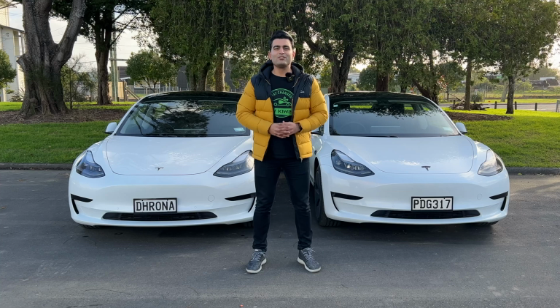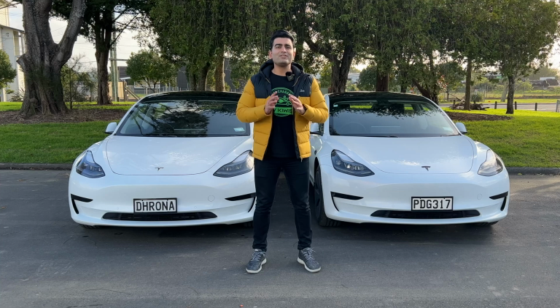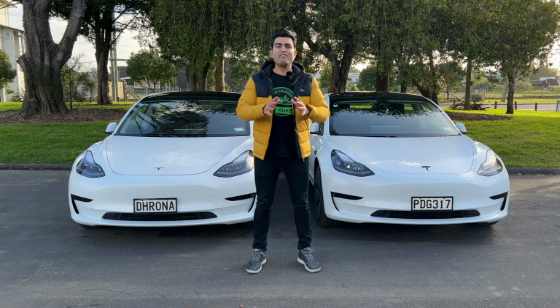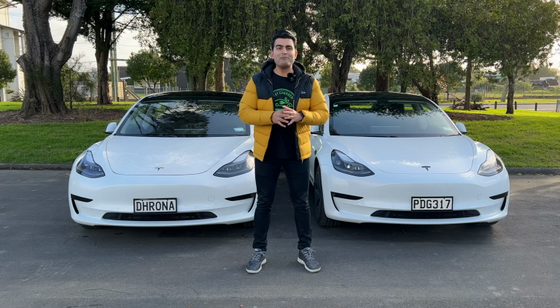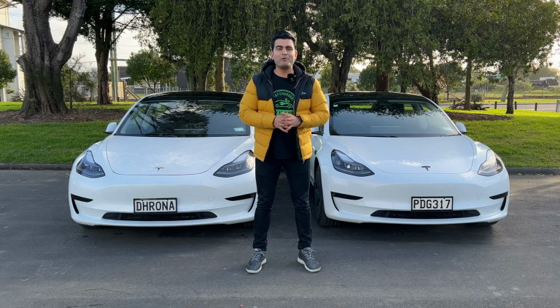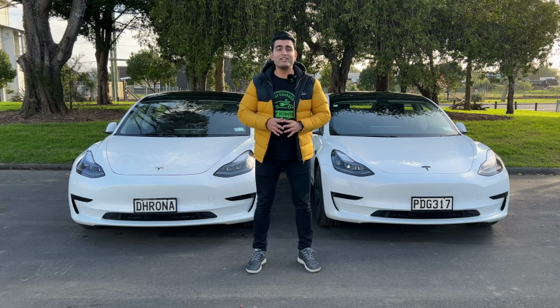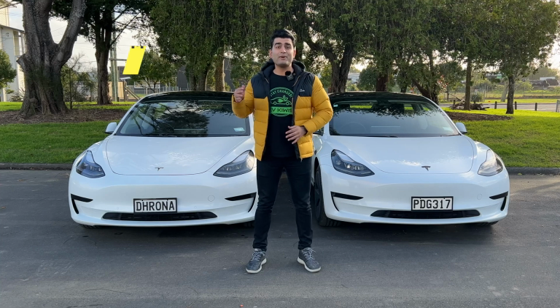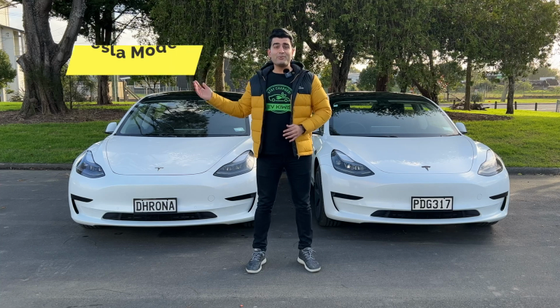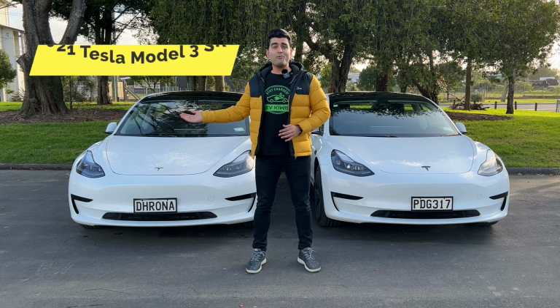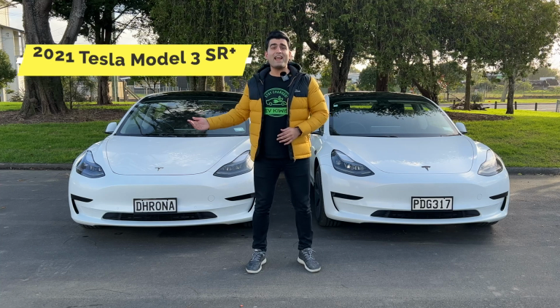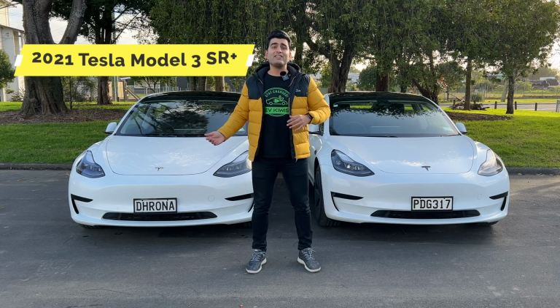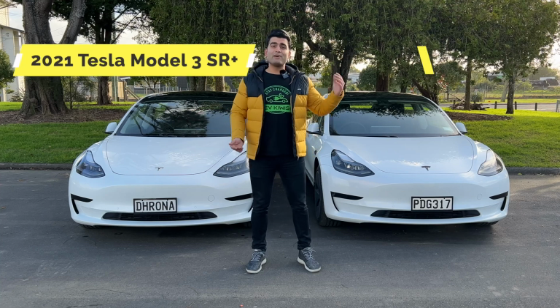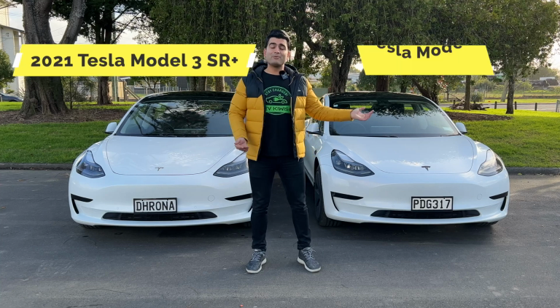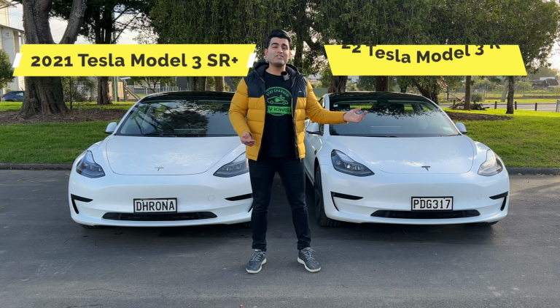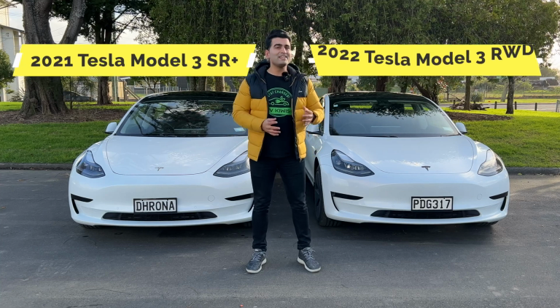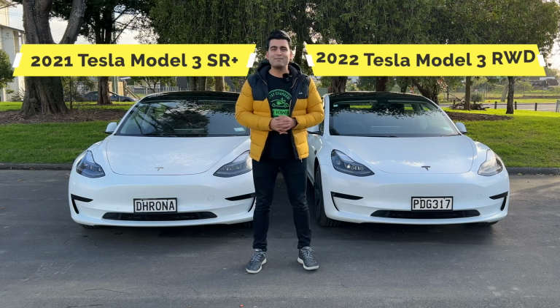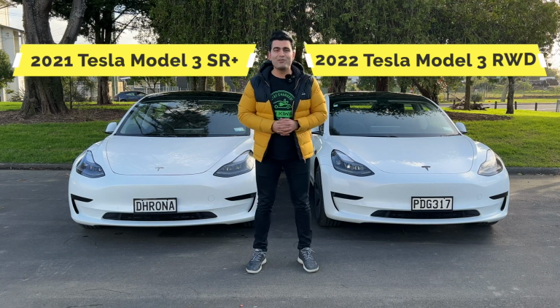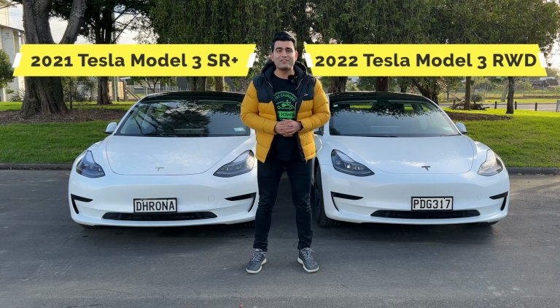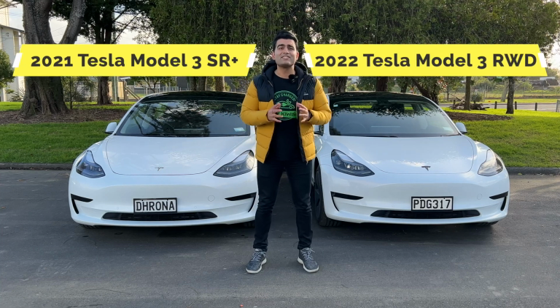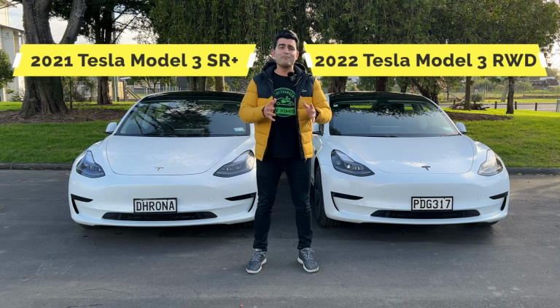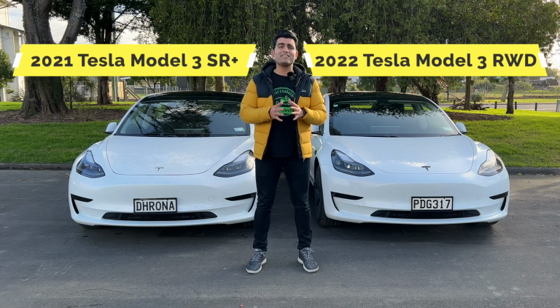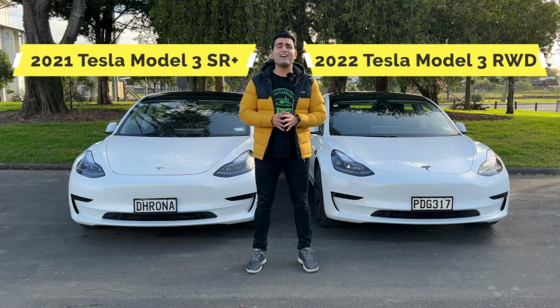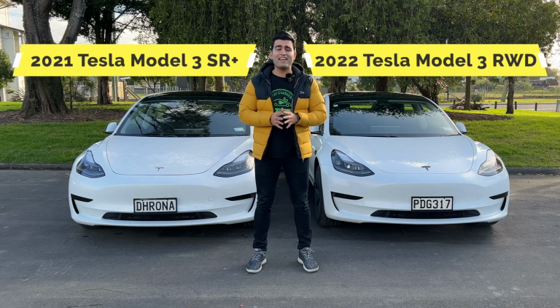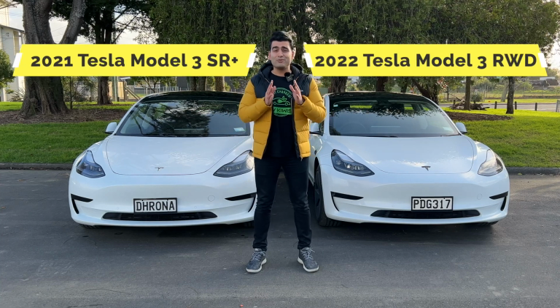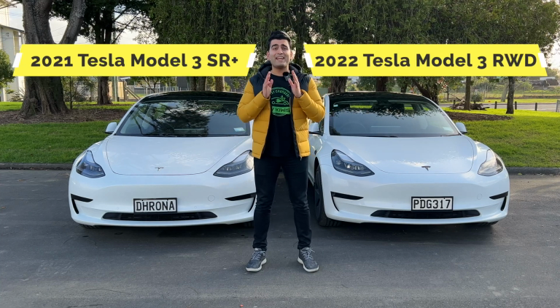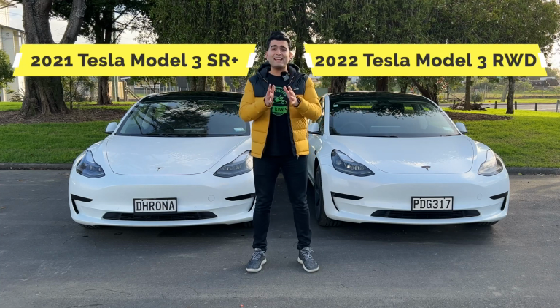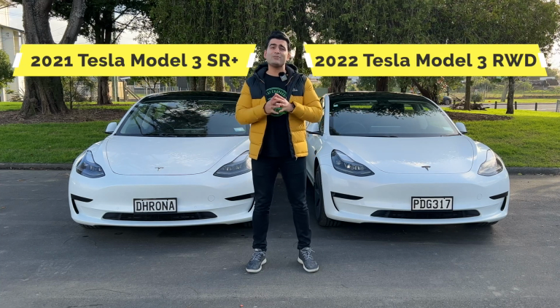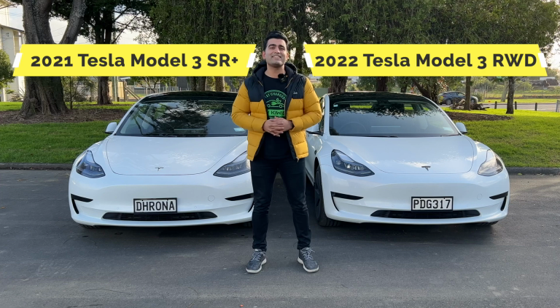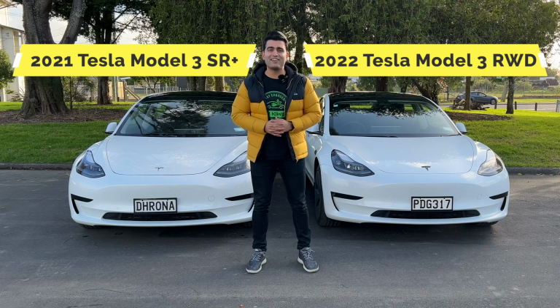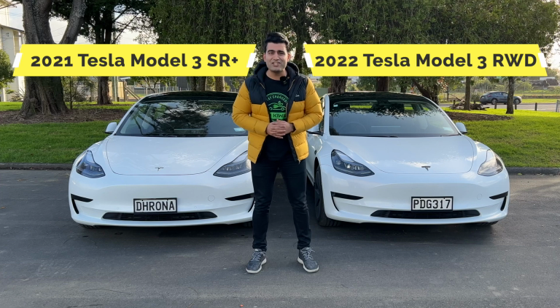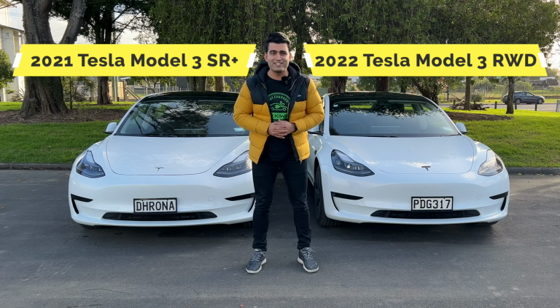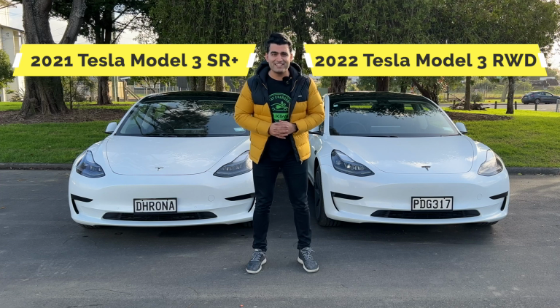Today we're going to be putting the 2021 and the 2022 Tesla Model 3 side-by-side and doing a head-to-head acceleration test.